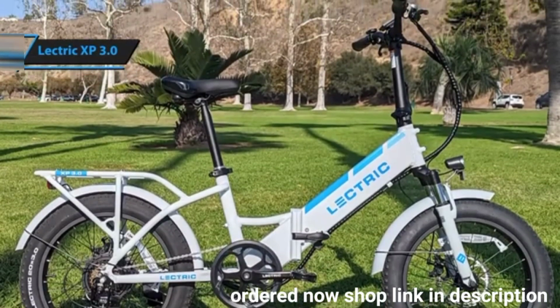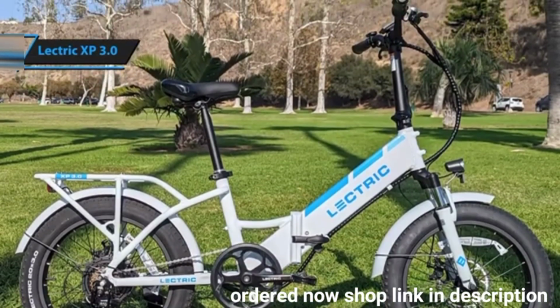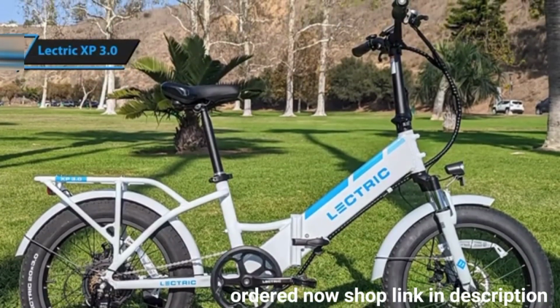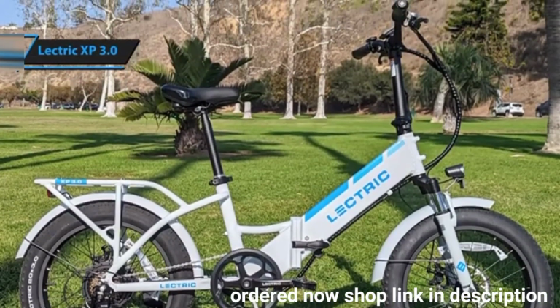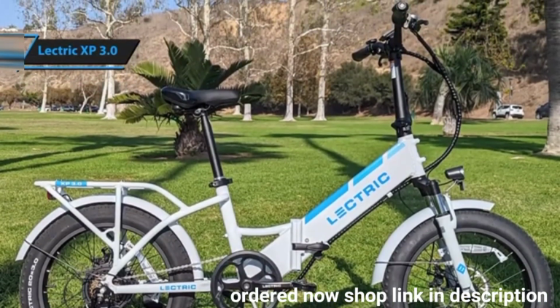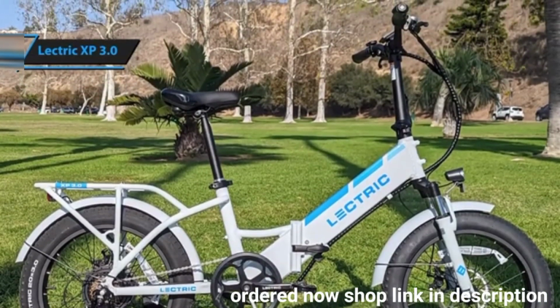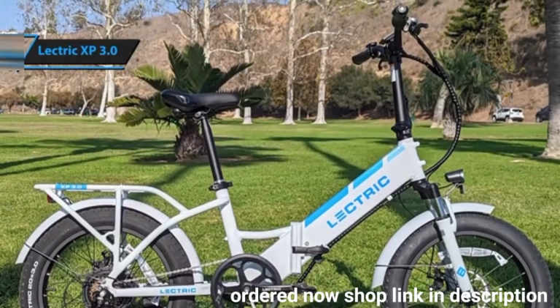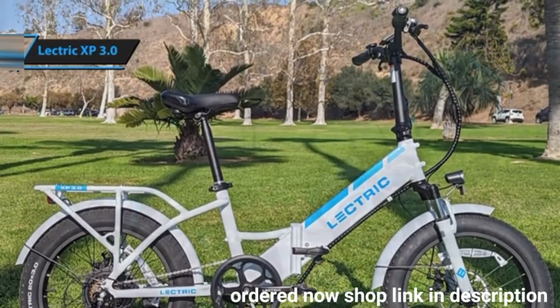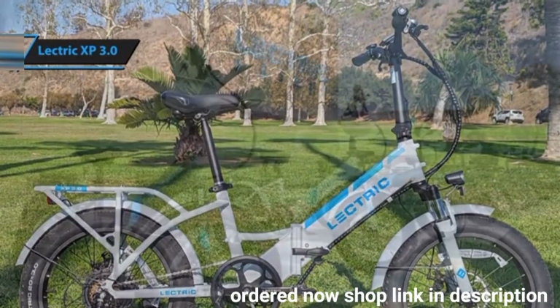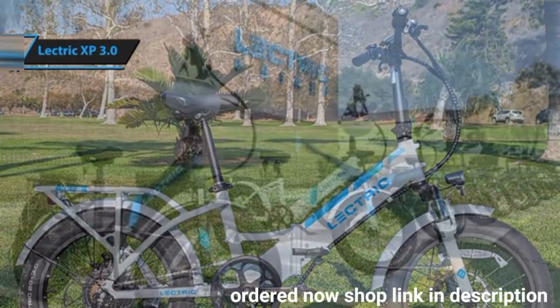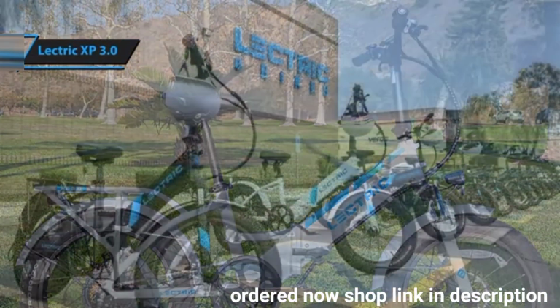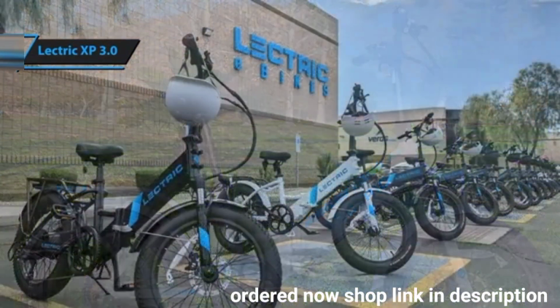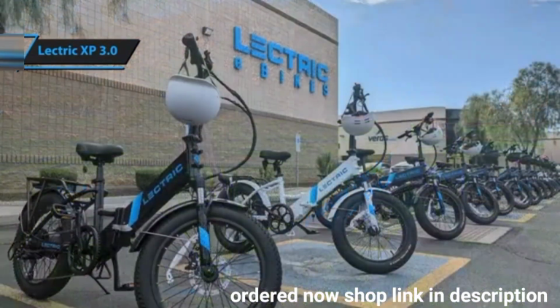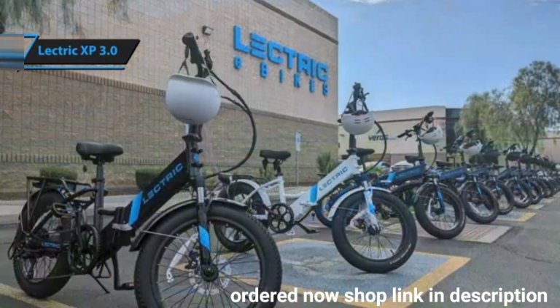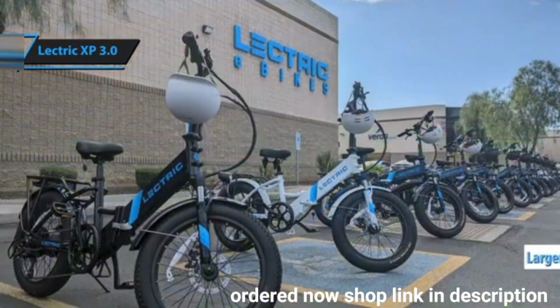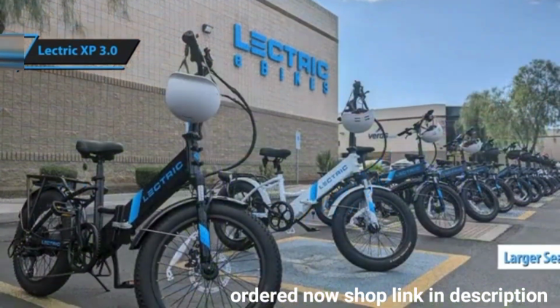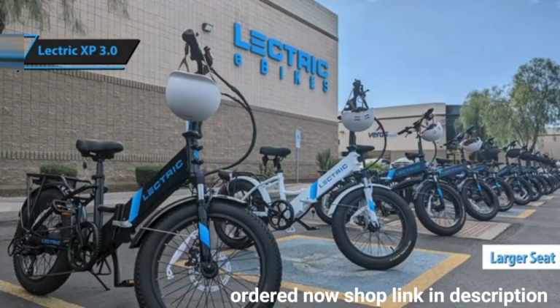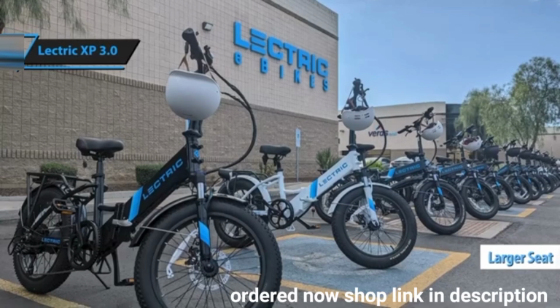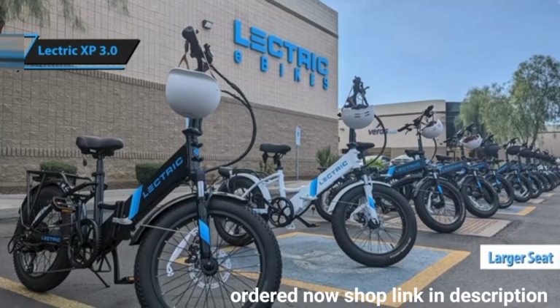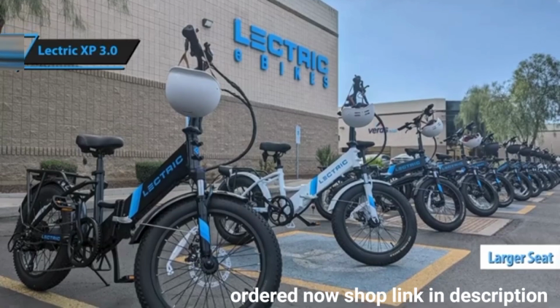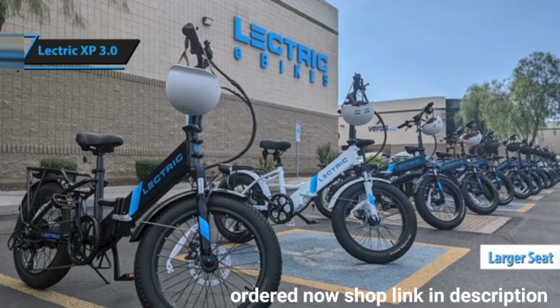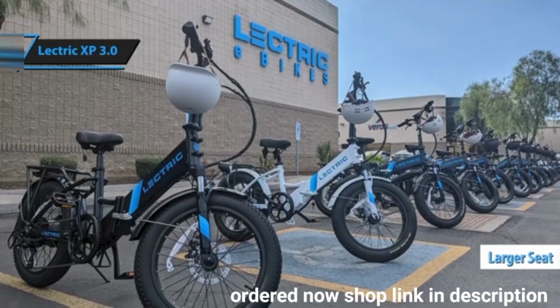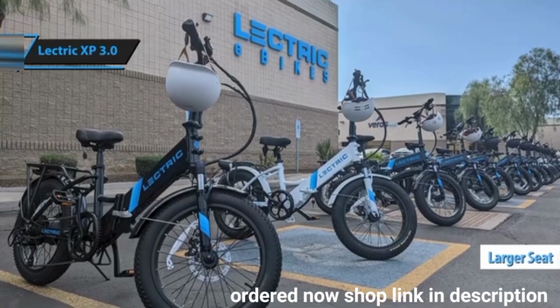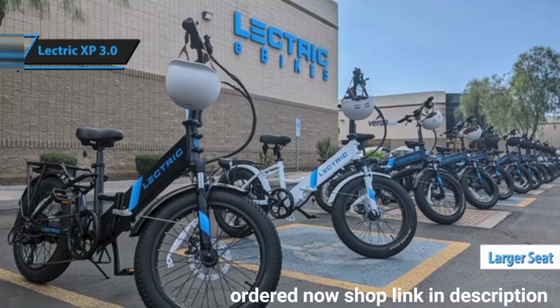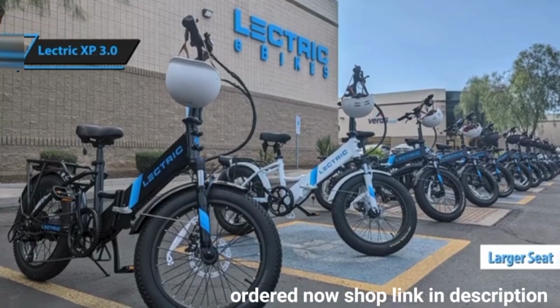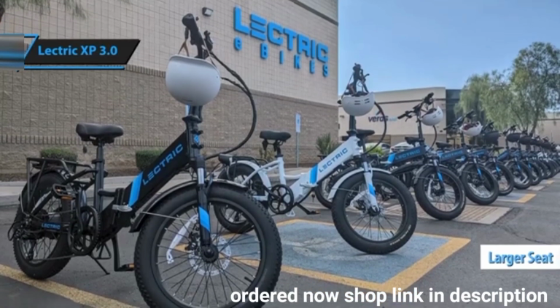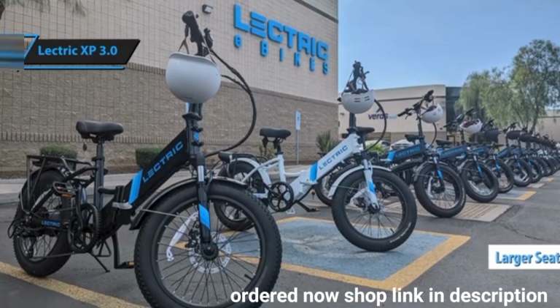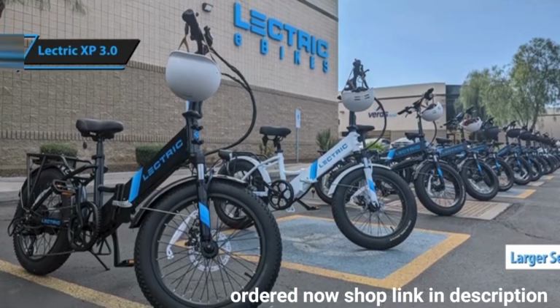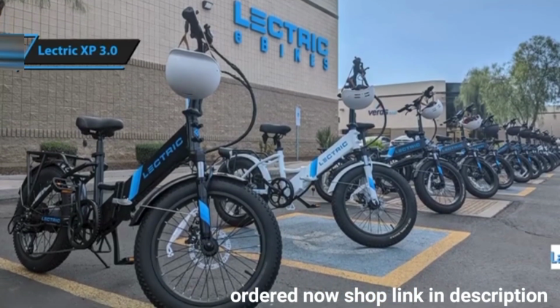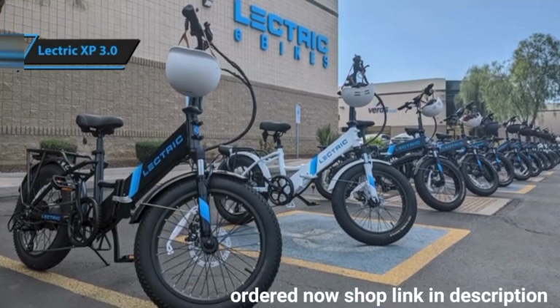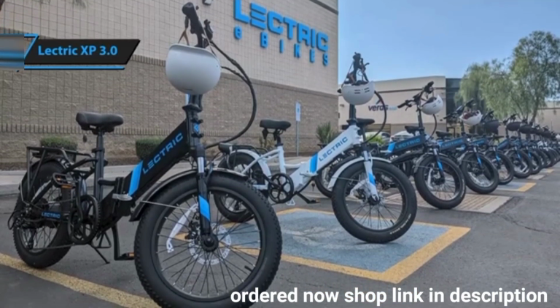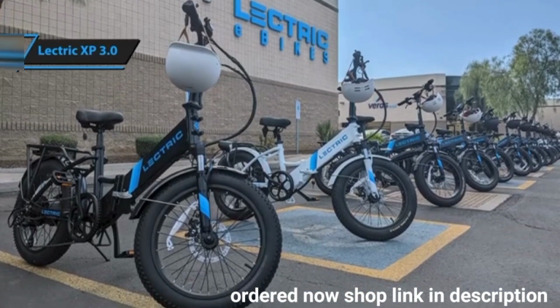When making a purchase, opt for the Elite bundle, as it includes a larger seat, hanging seat post, bike lock, and Elite headlights — all excellent add-ons.